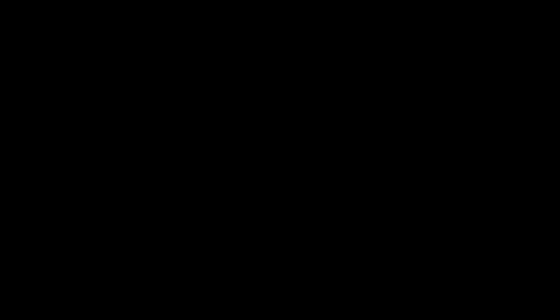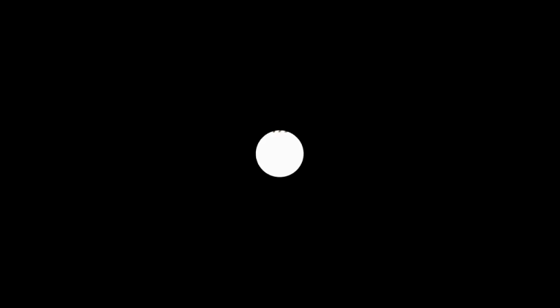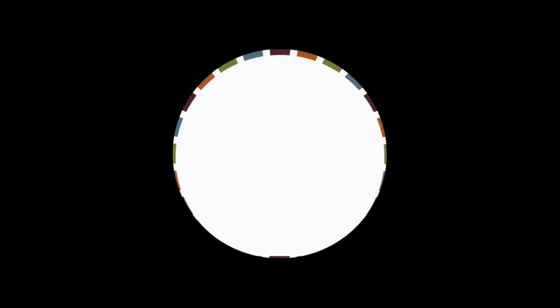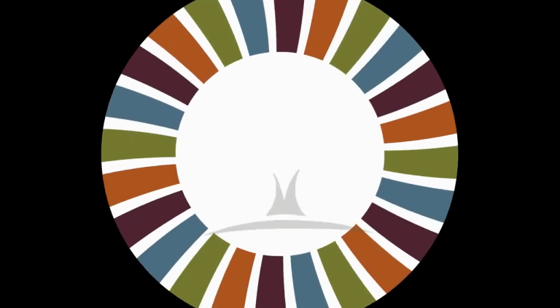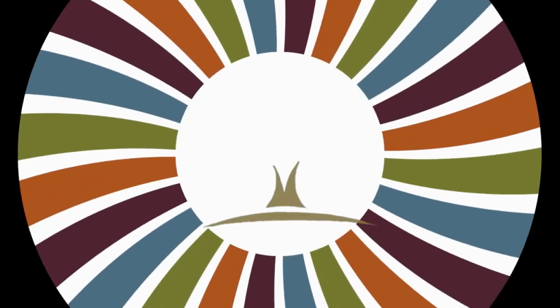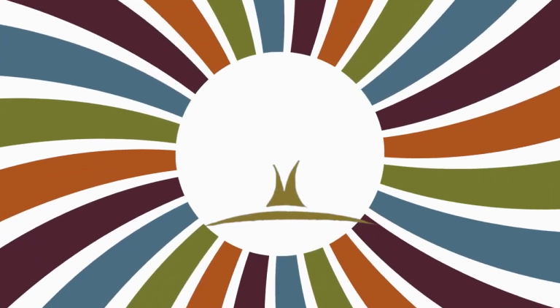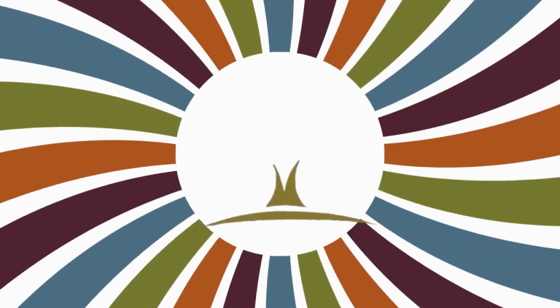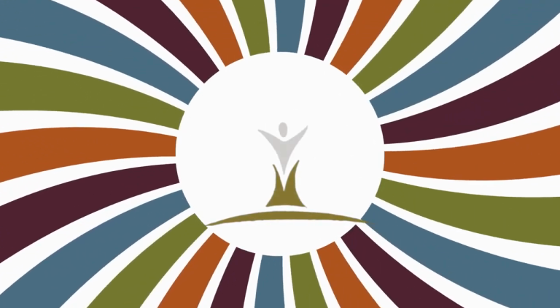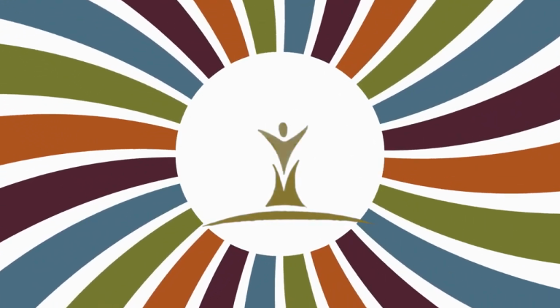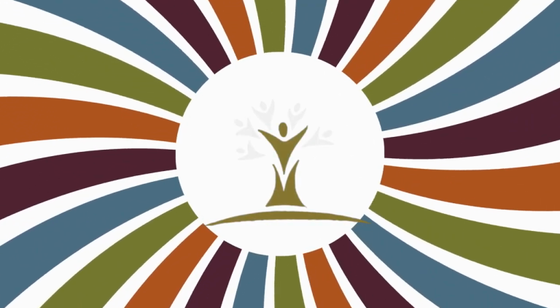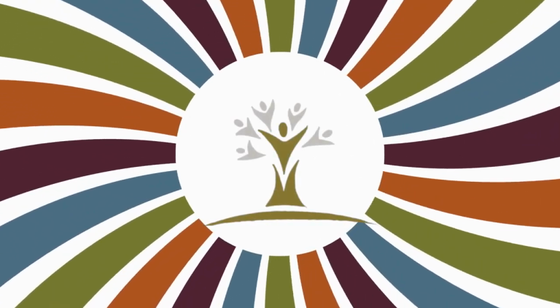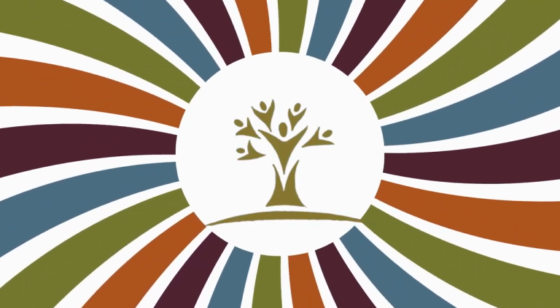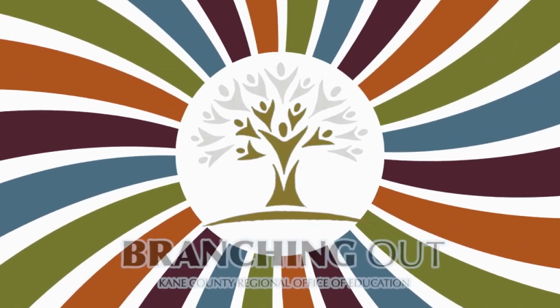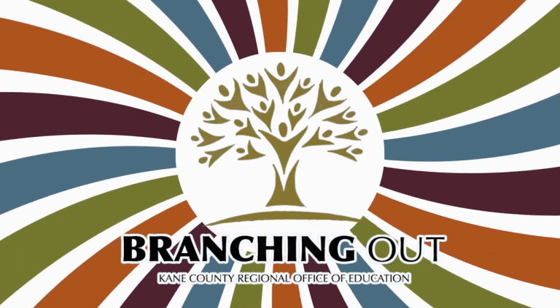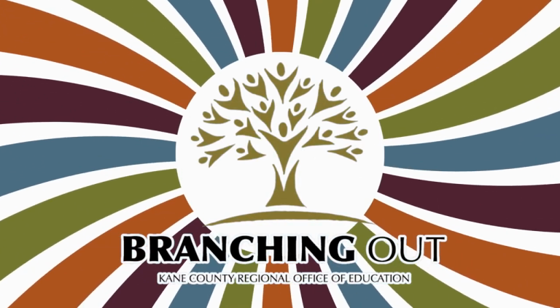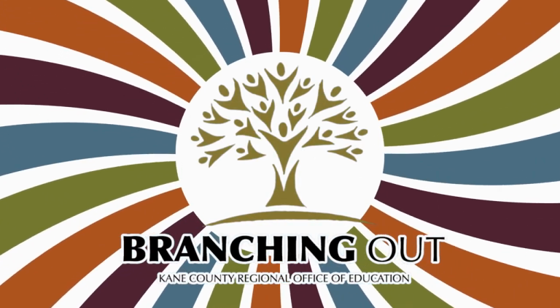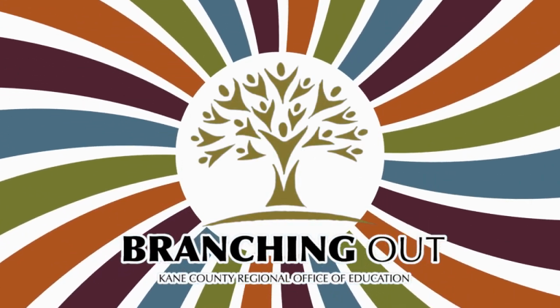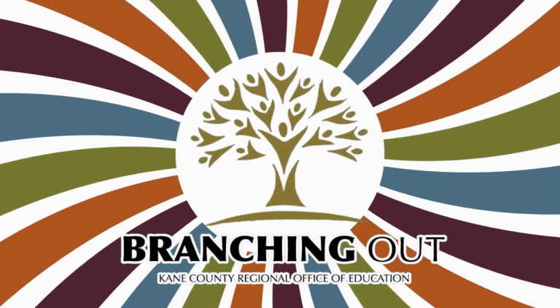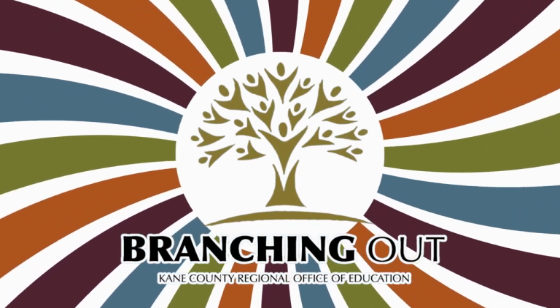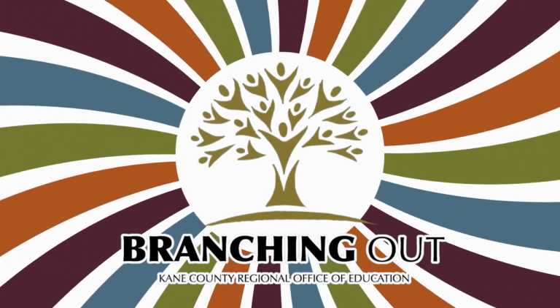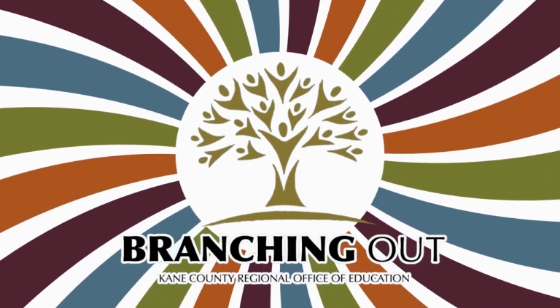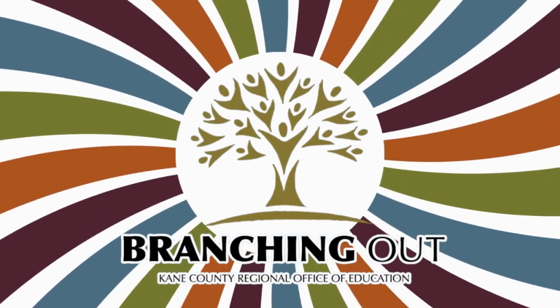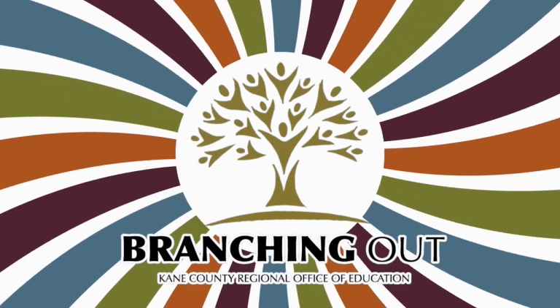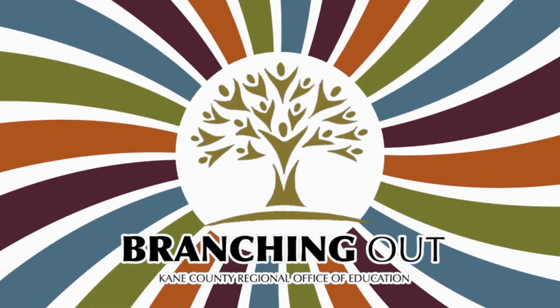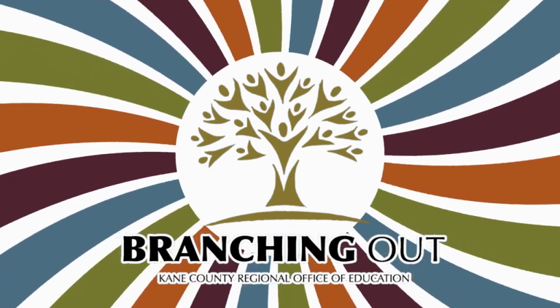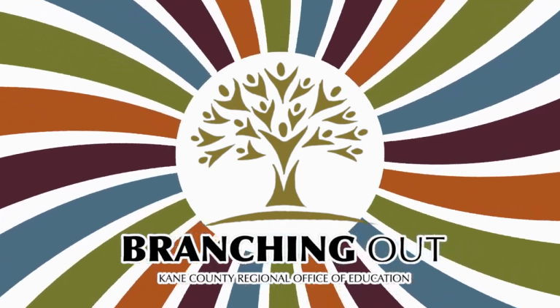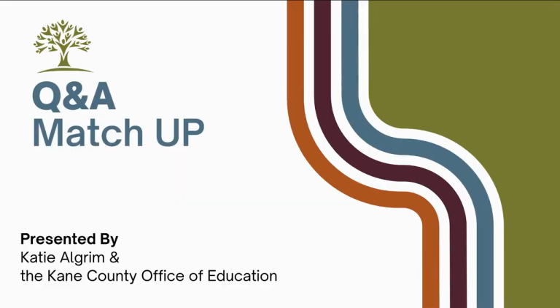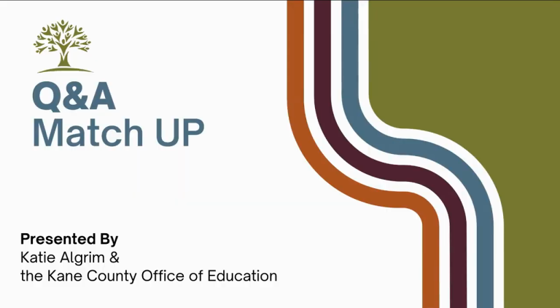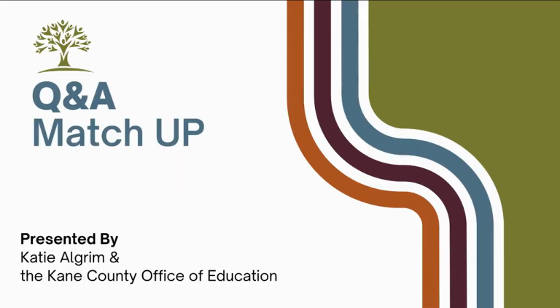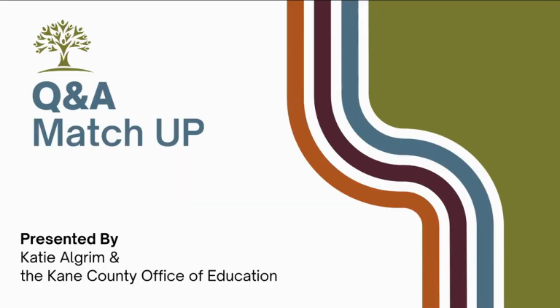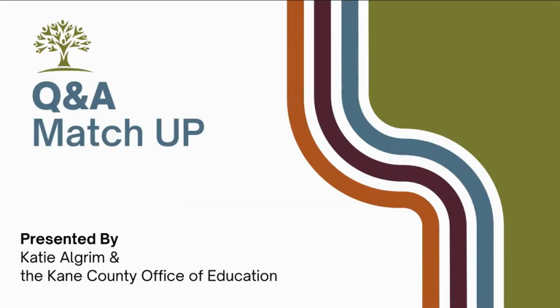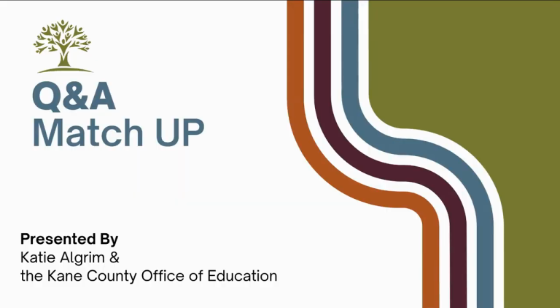Welcome to Branching Out. I'm Katie Algram, Director of Innovative Professional Learning with the Kane County Regional Office of Education.